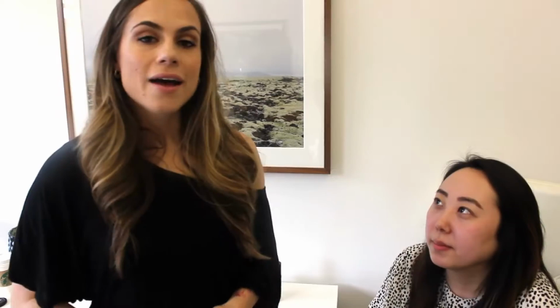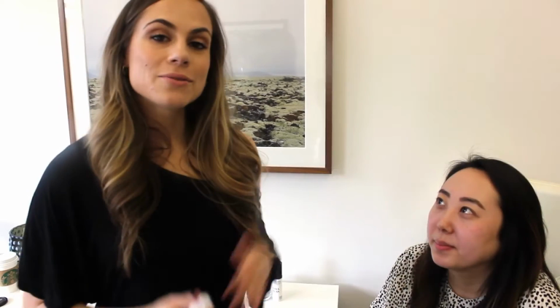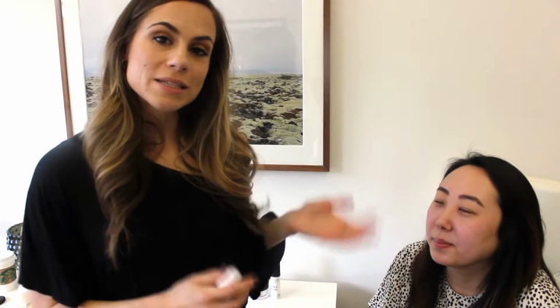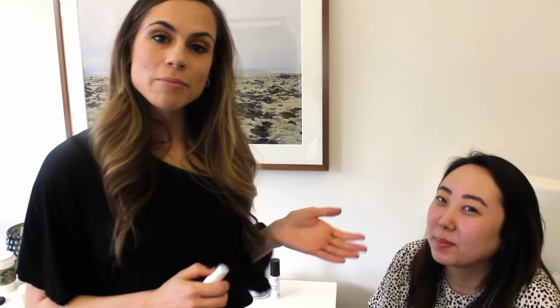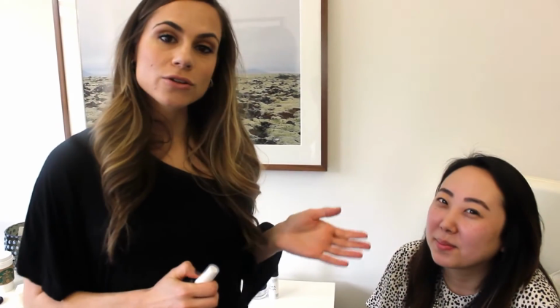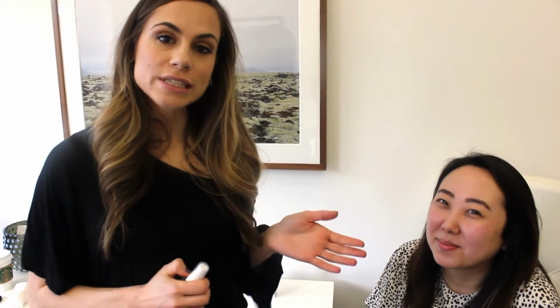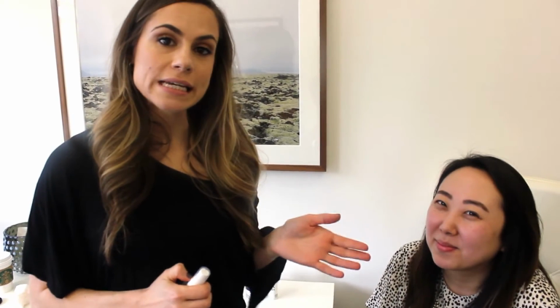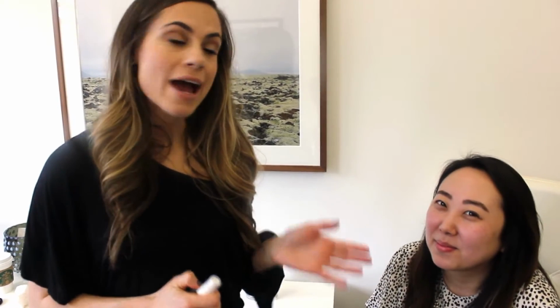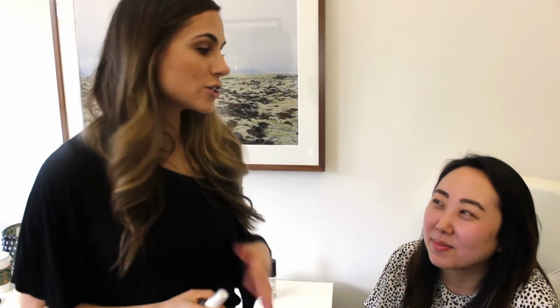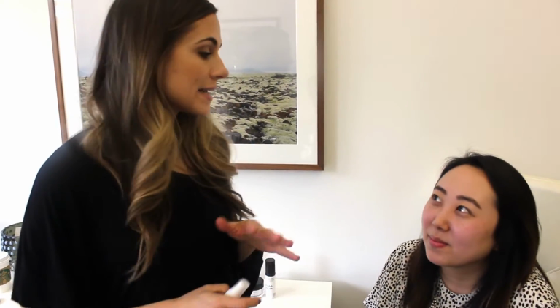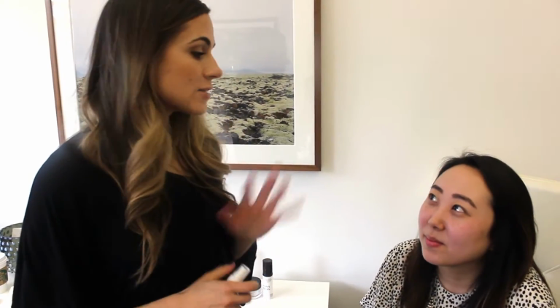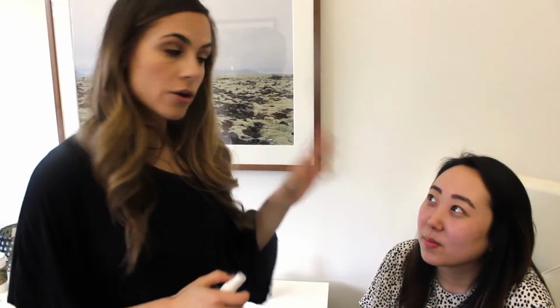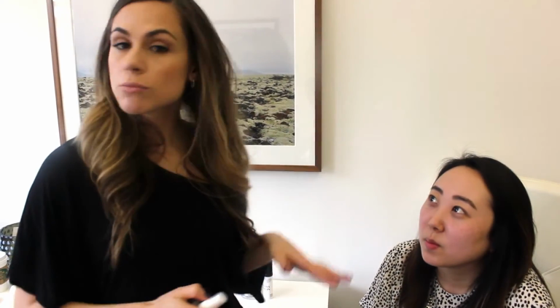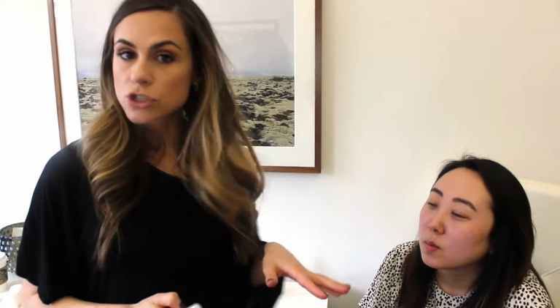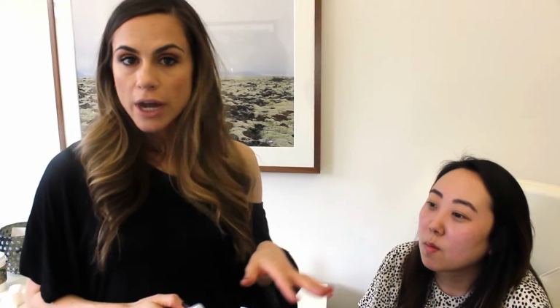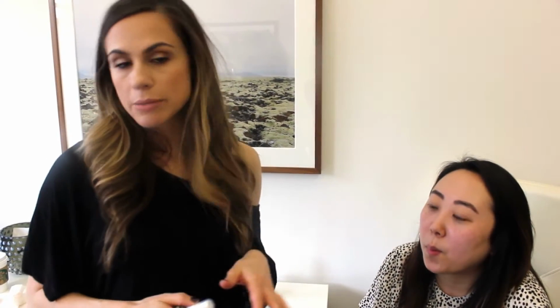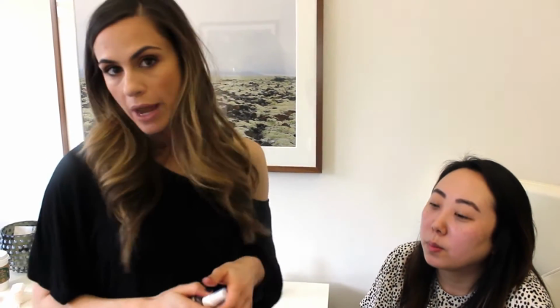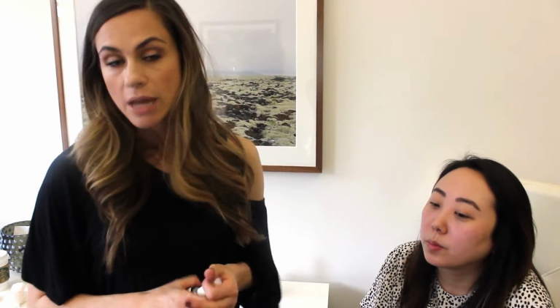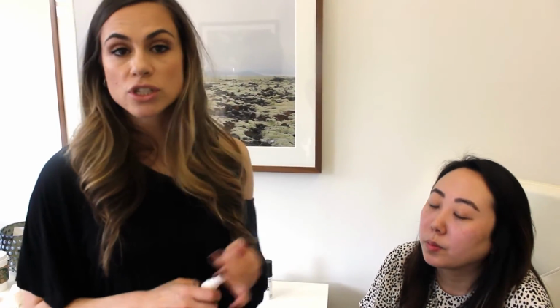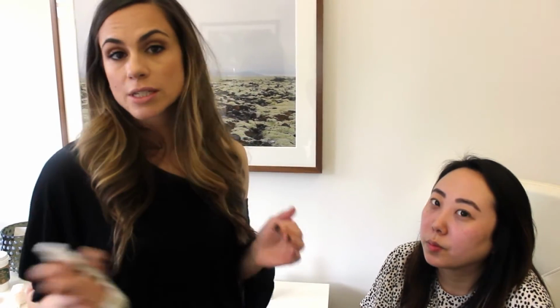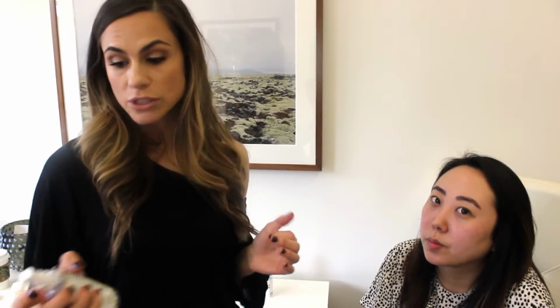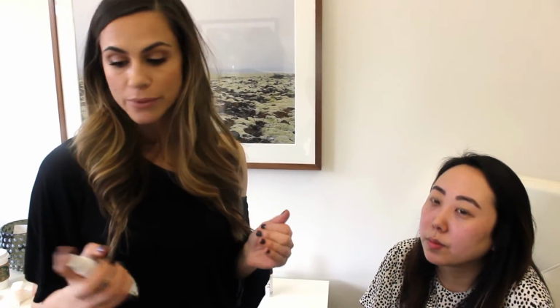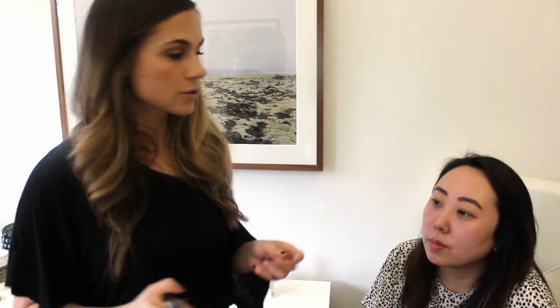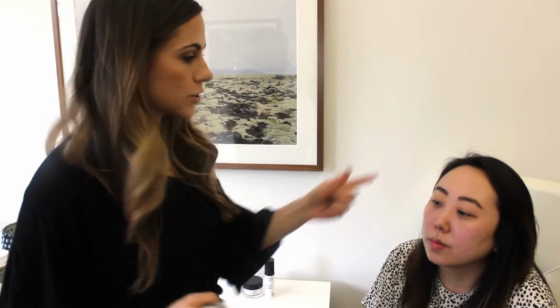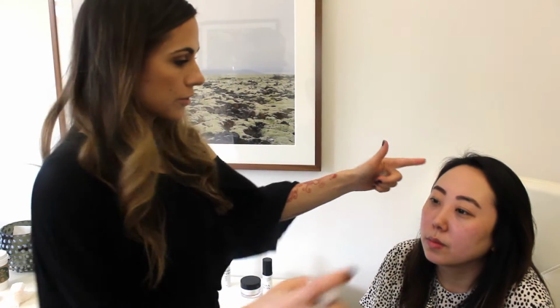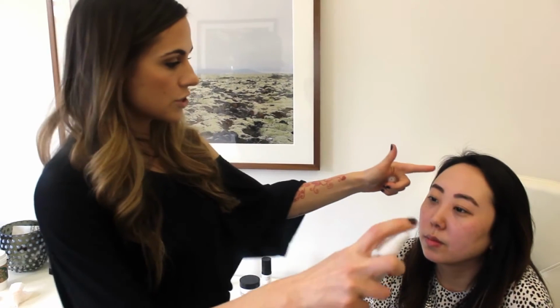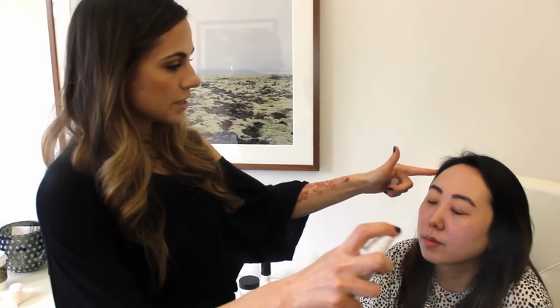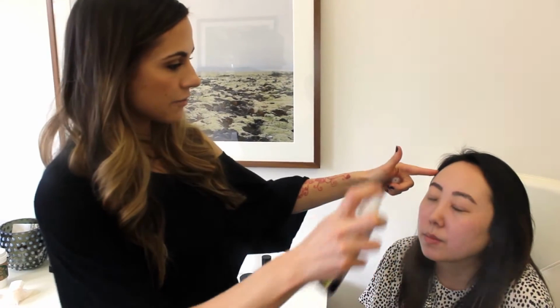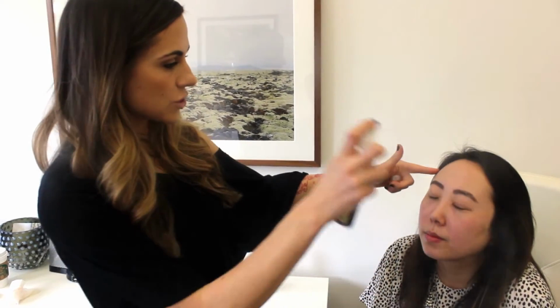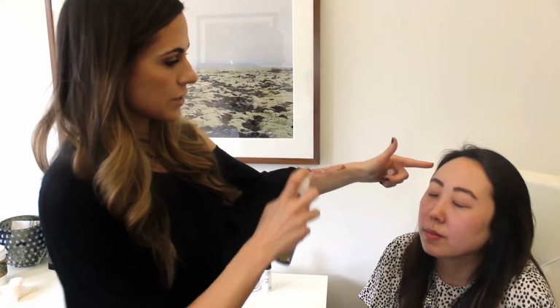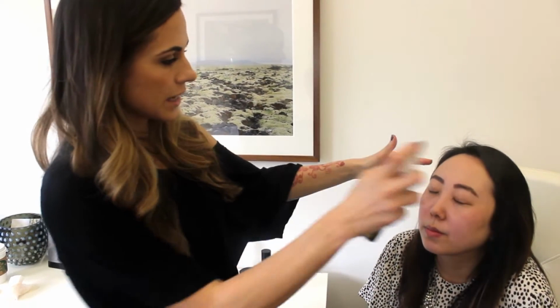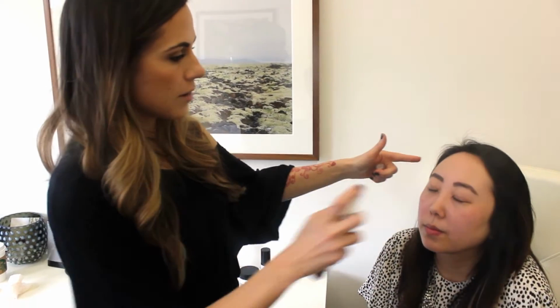So this is my model, Christine. Her skin is already moisturized and prepped. I'm just going to spritz her with a little toner just to kind of freshen her skin up.